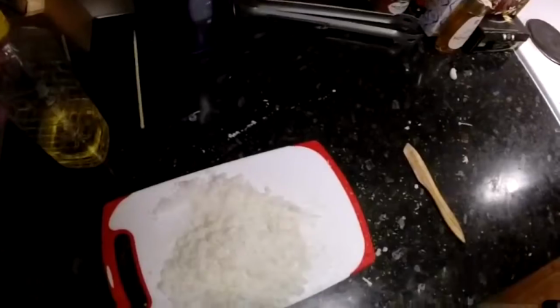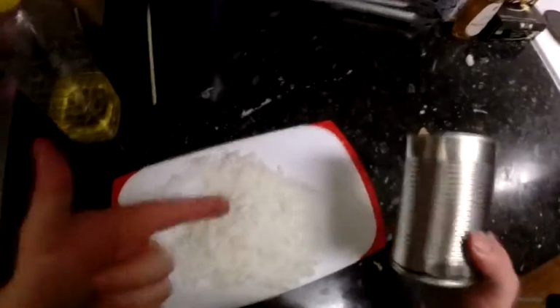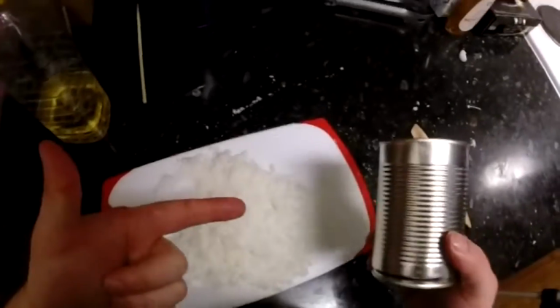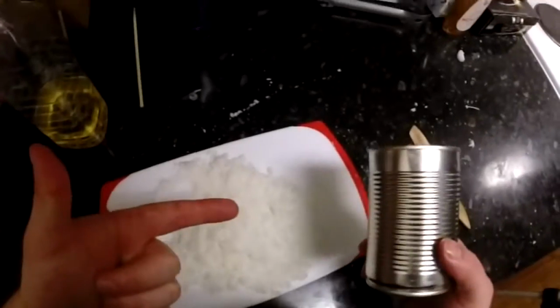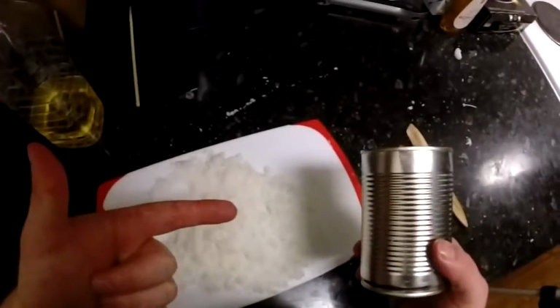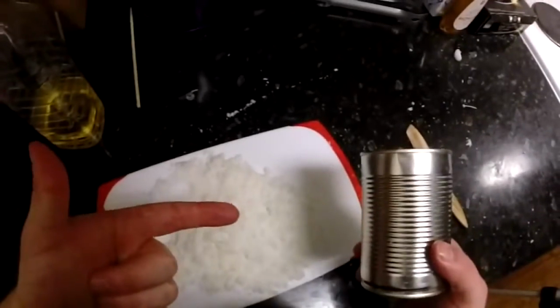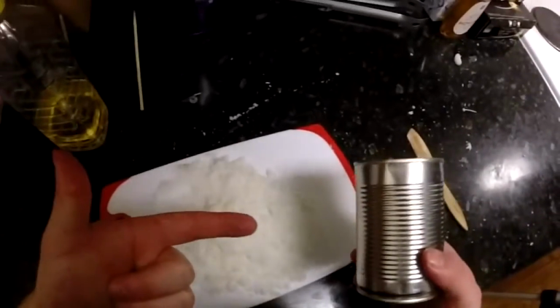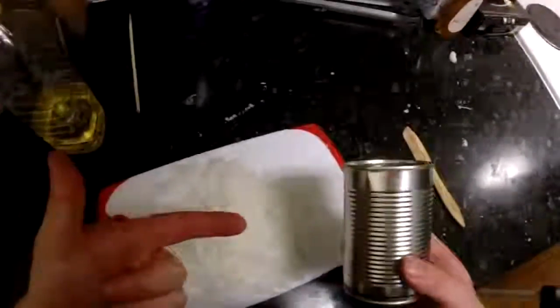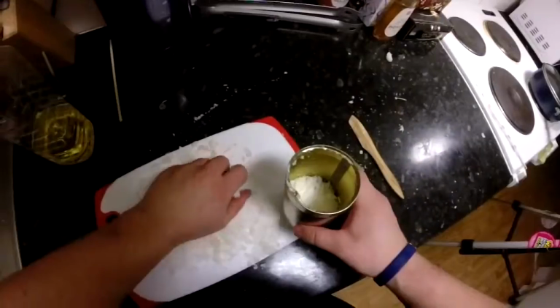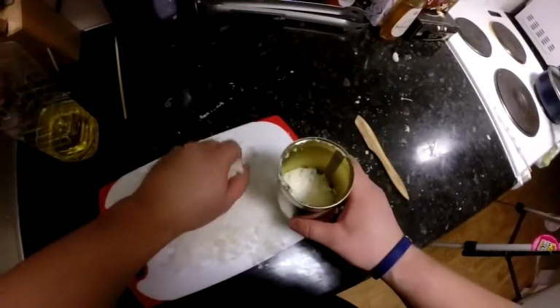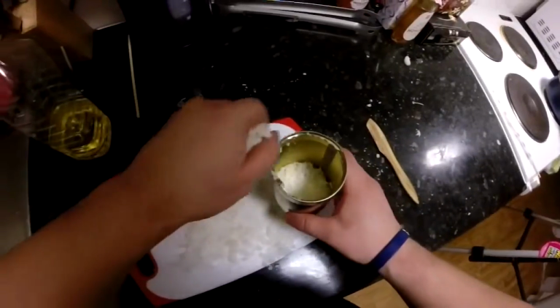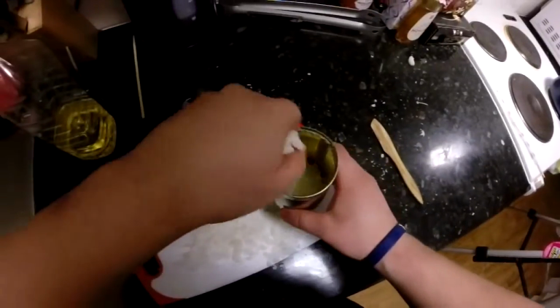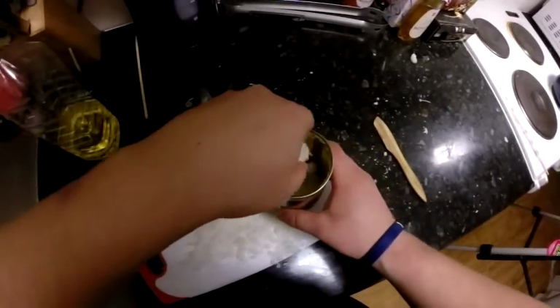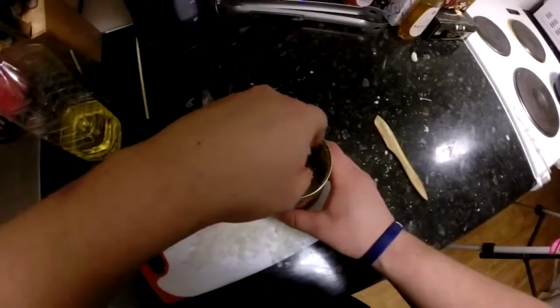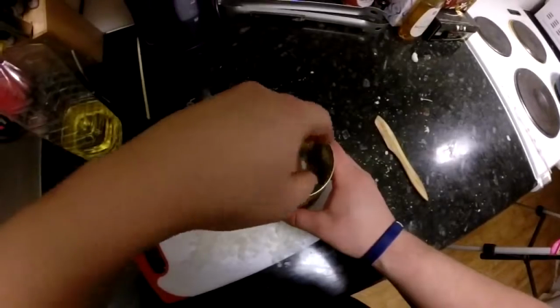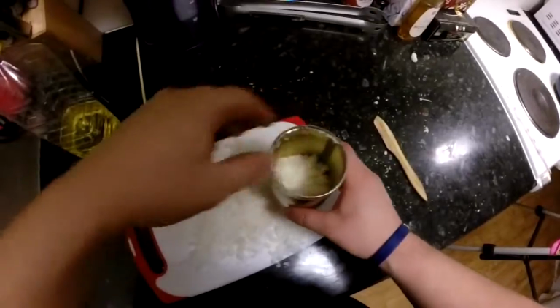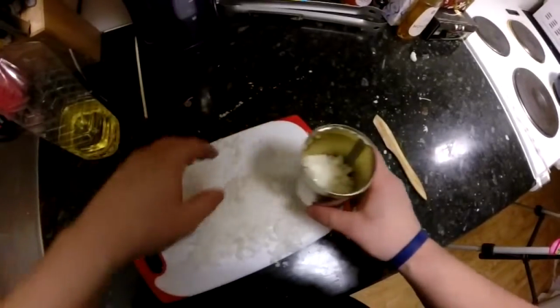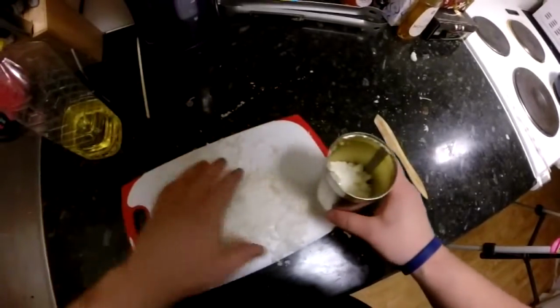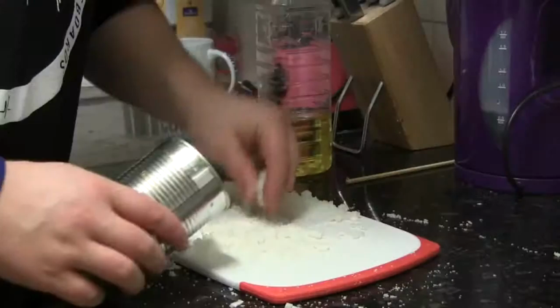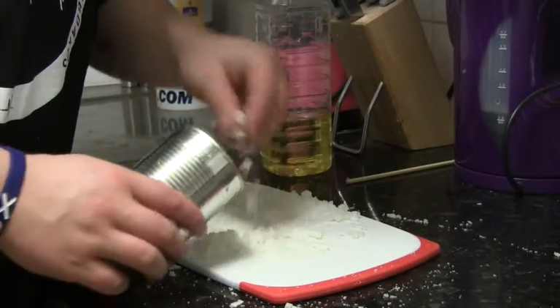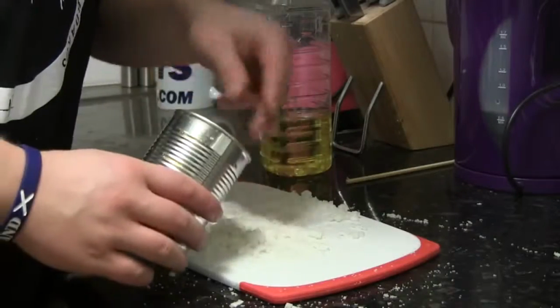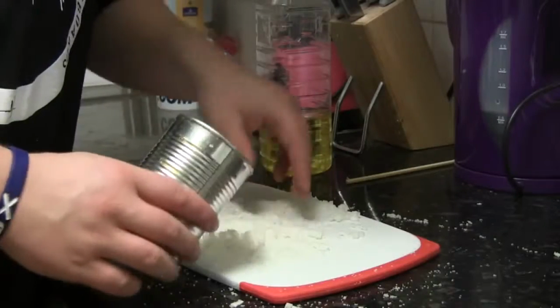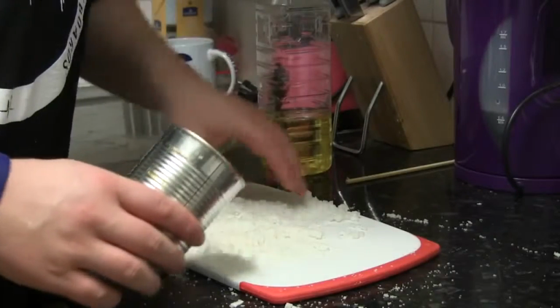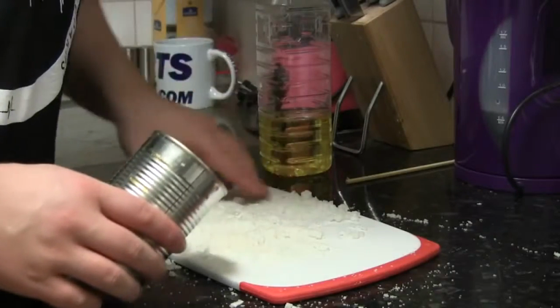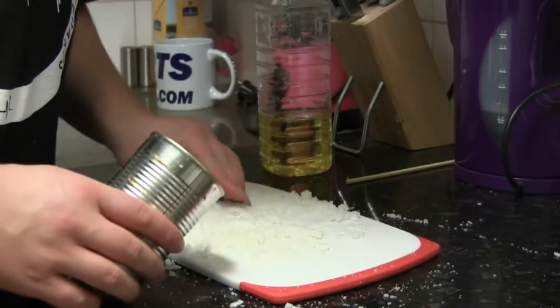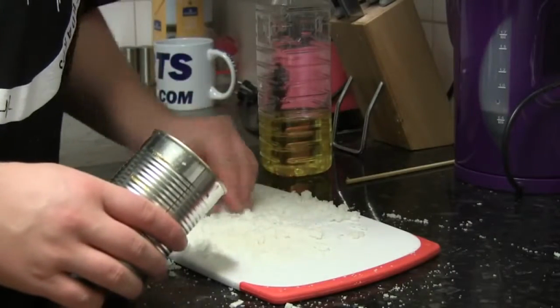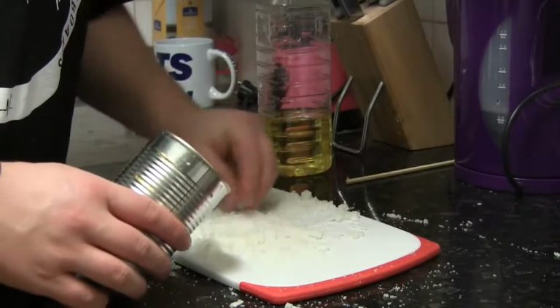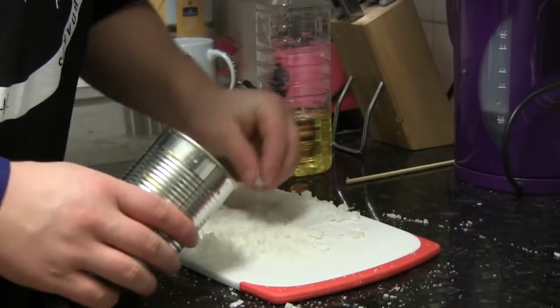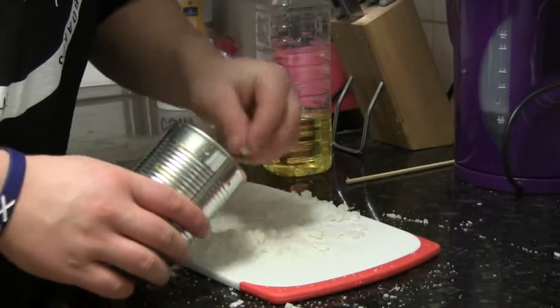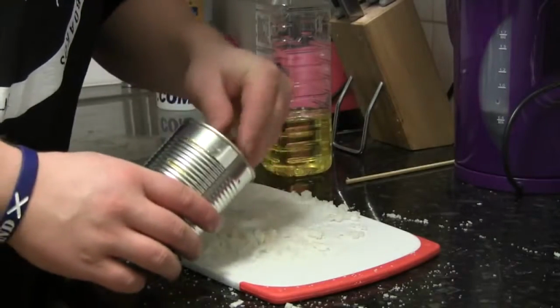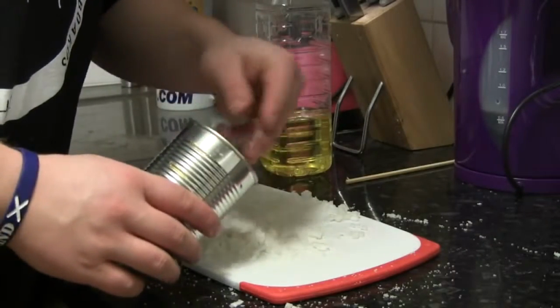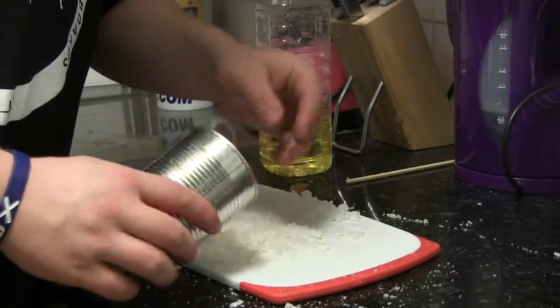Once you're done grinding down the wax, you're gonna need an empty tin. Make sure it is clean and dry.